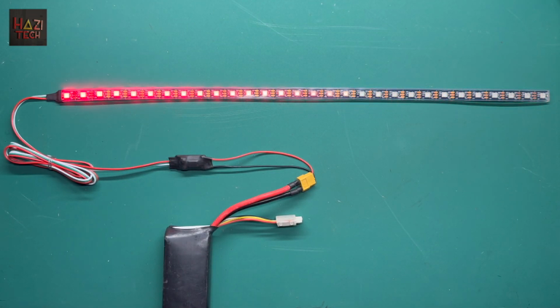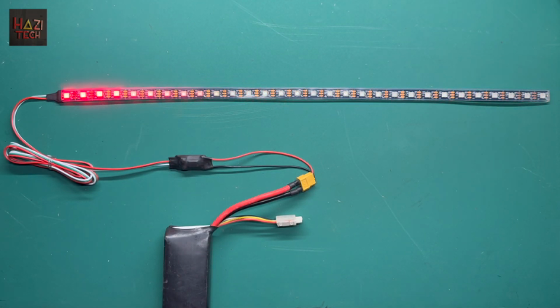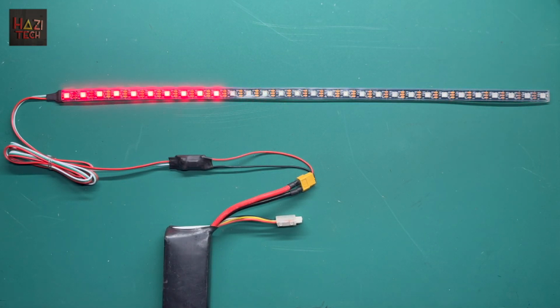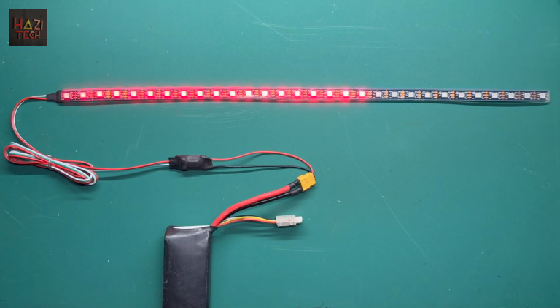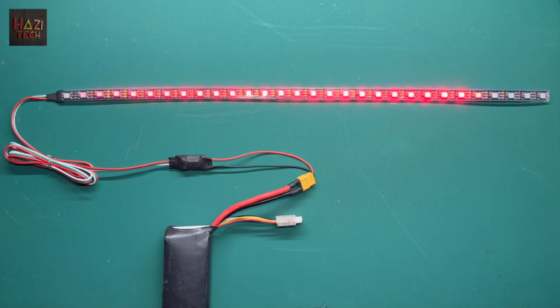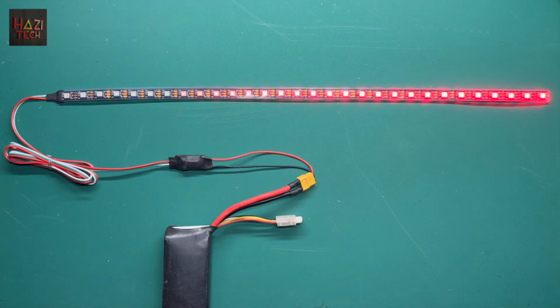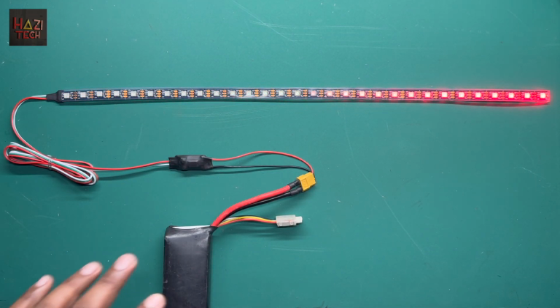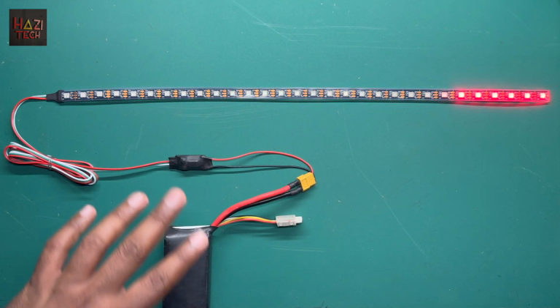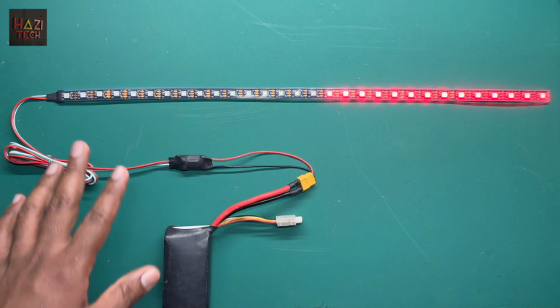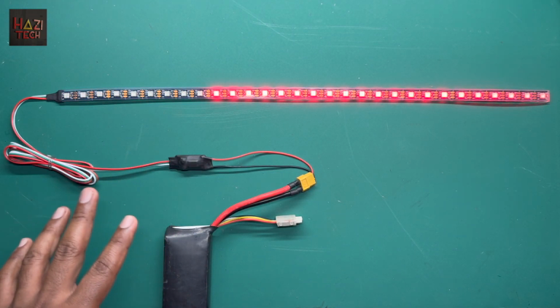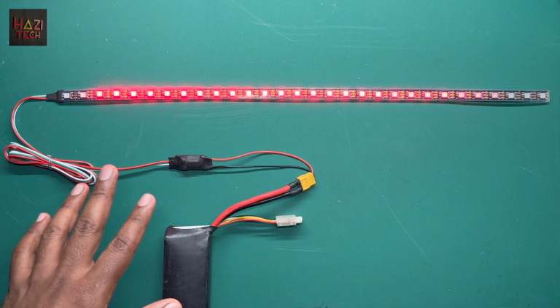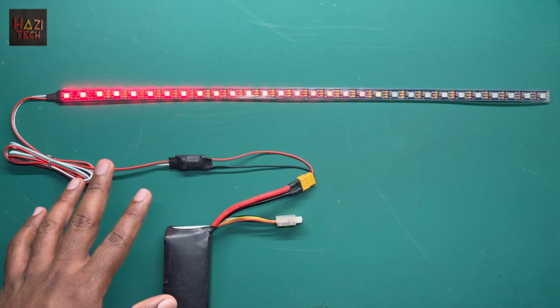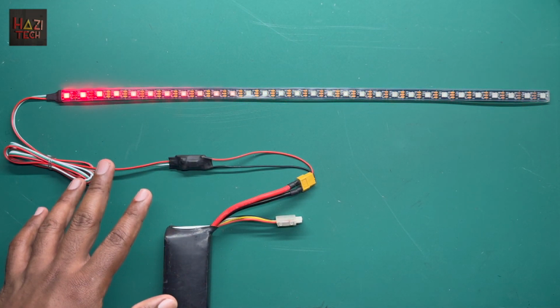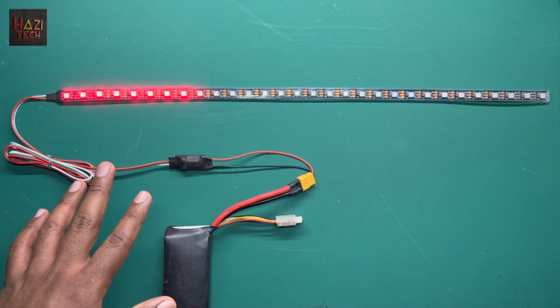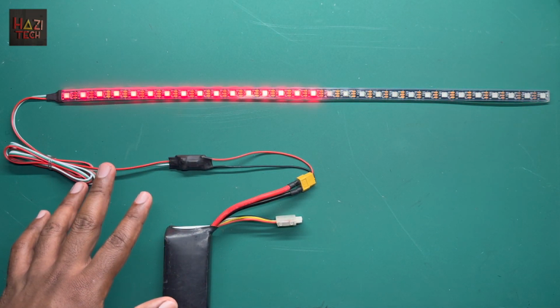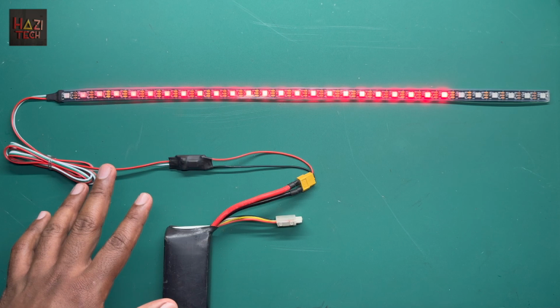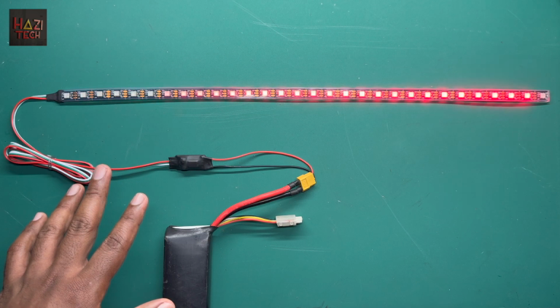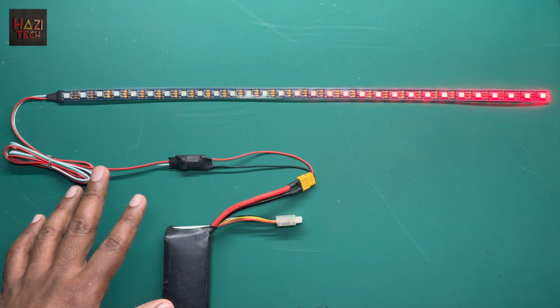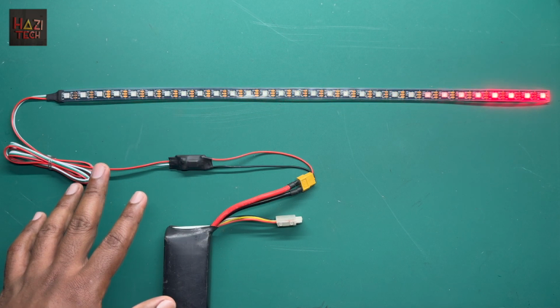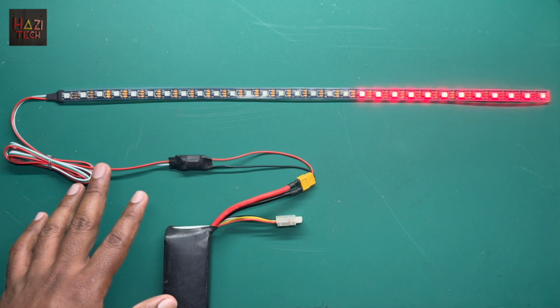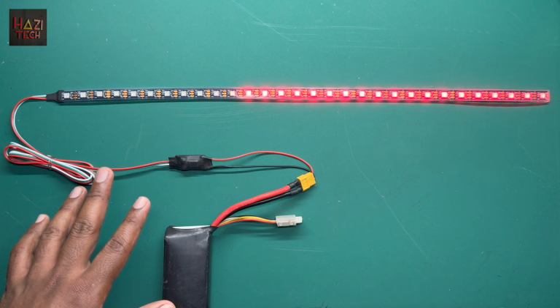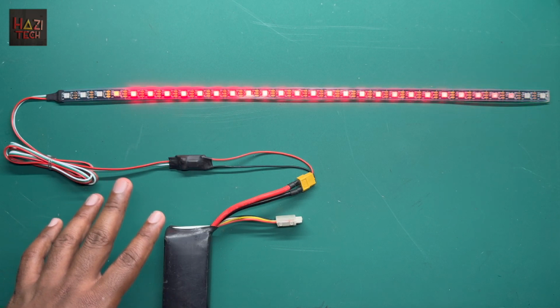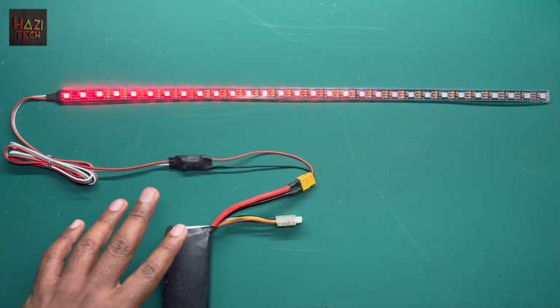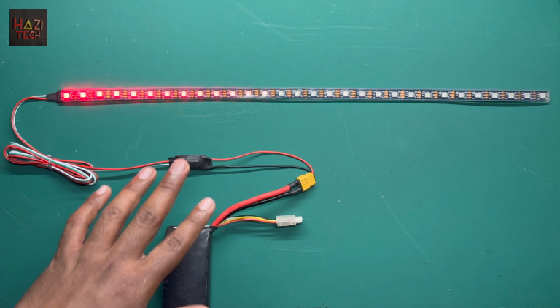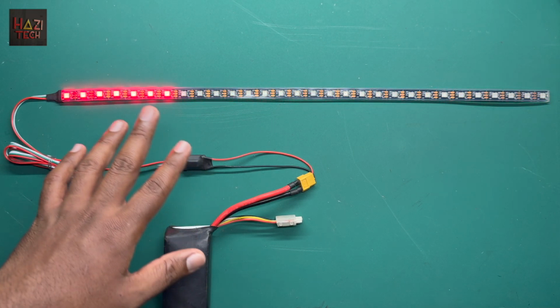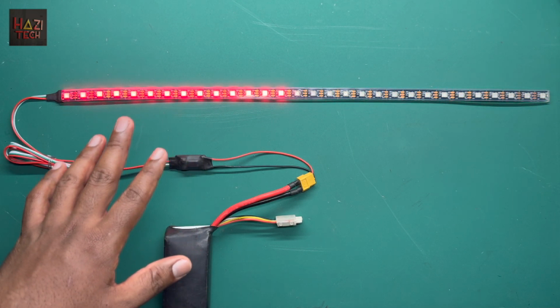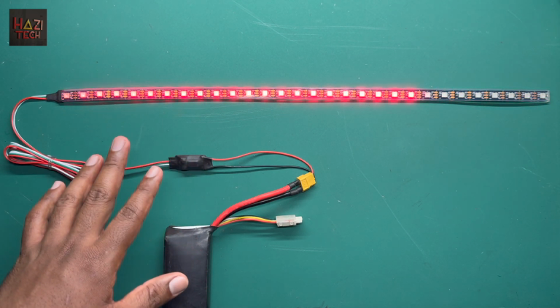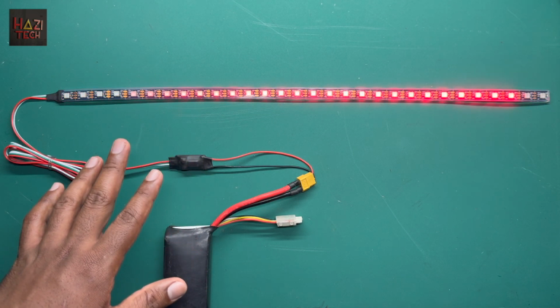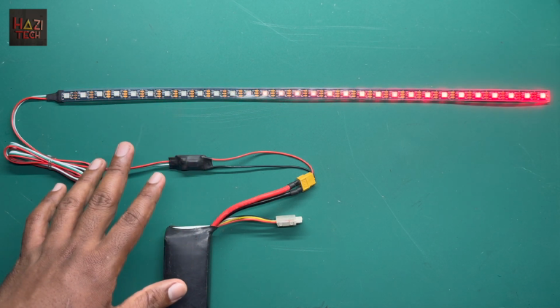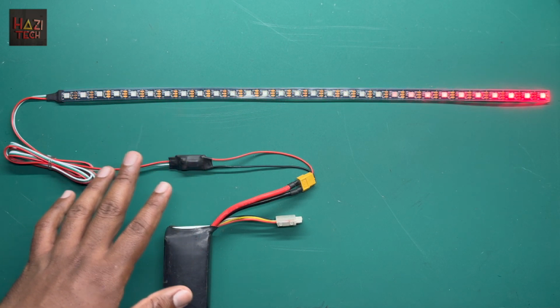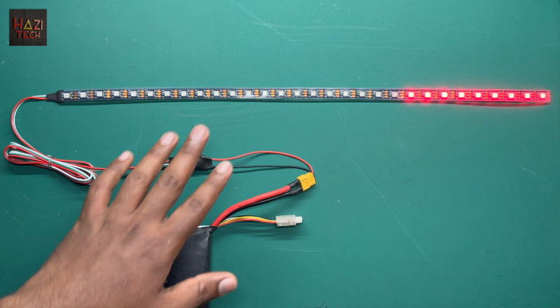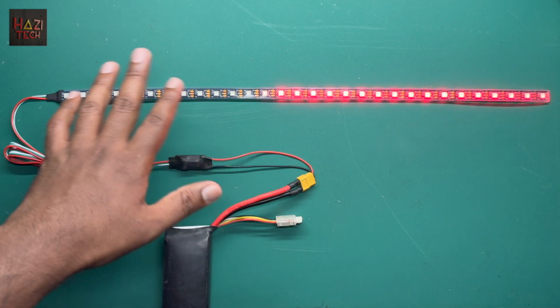Hi guys, here is the latest Azitek TinyPixel LED Controller version 2 setup.